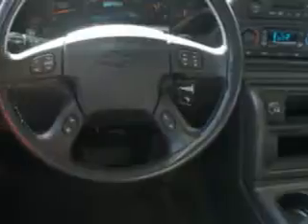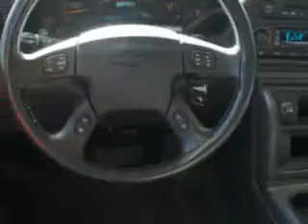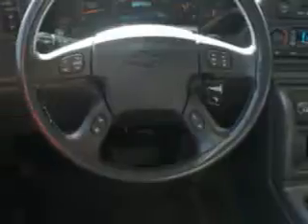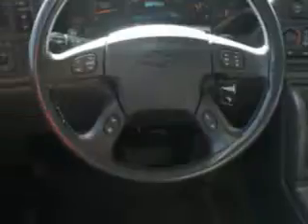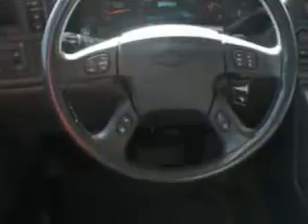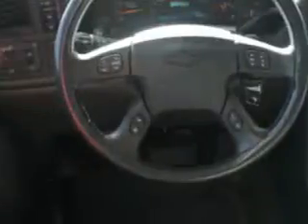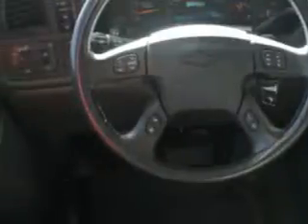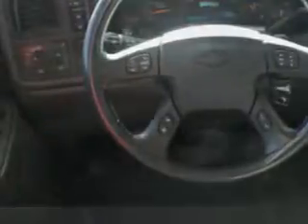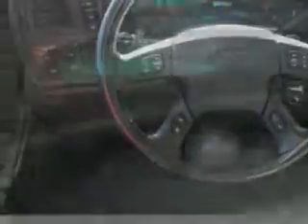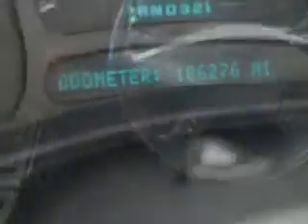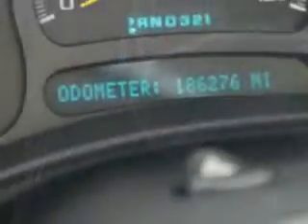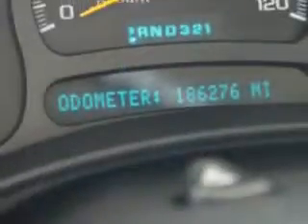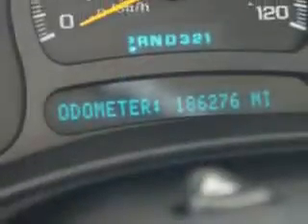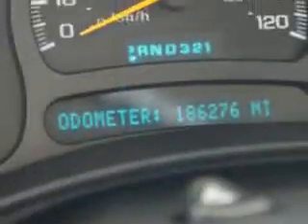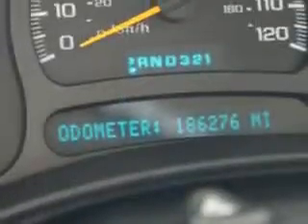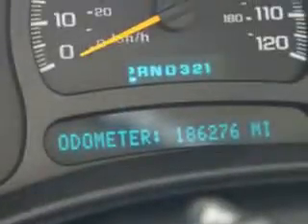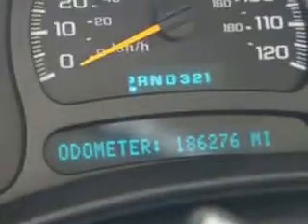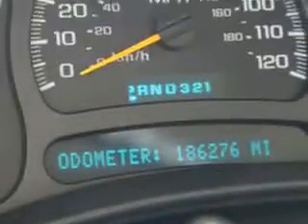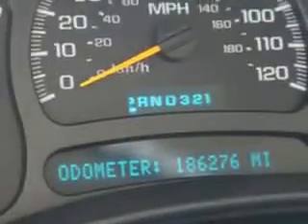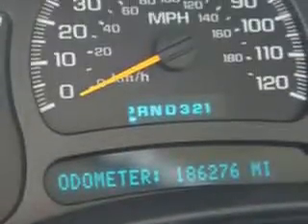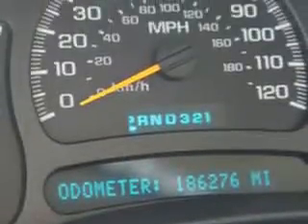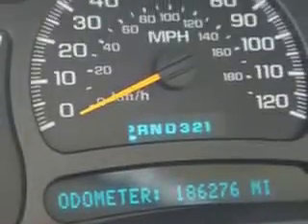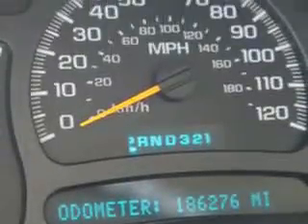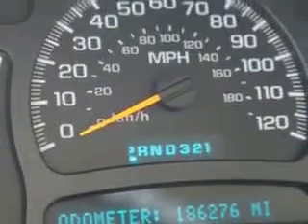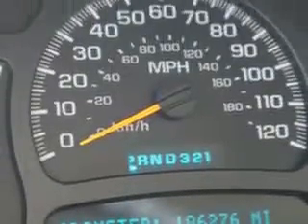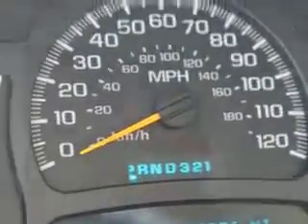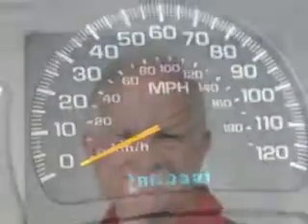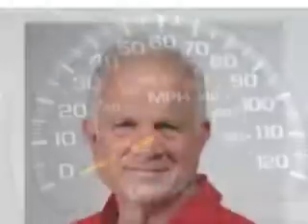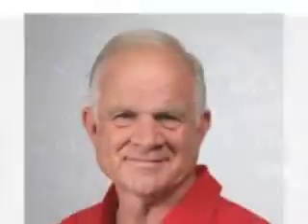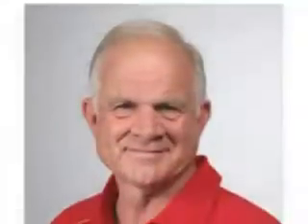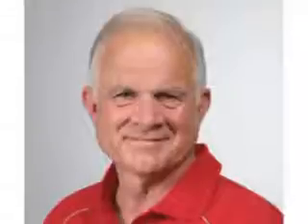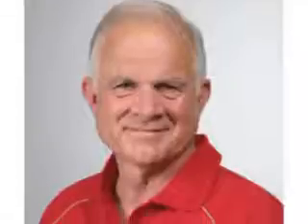Get where you need to go, enjoy the drive, and have peace of mind in this 2005 Chevrolet Silverado 2500 HD. See us at Harry Robinson Buick GMC today.